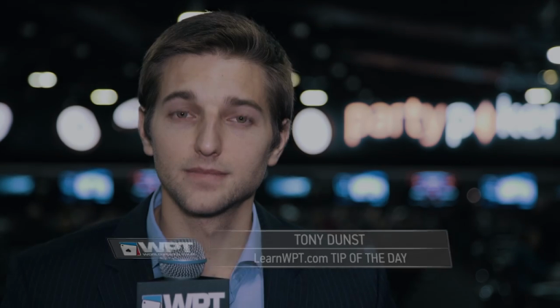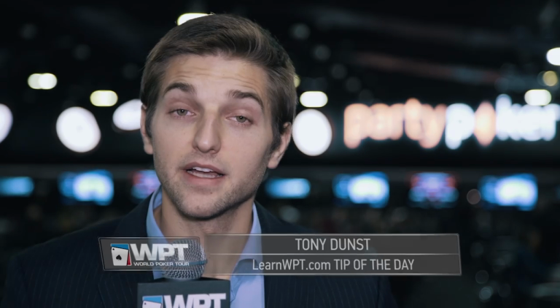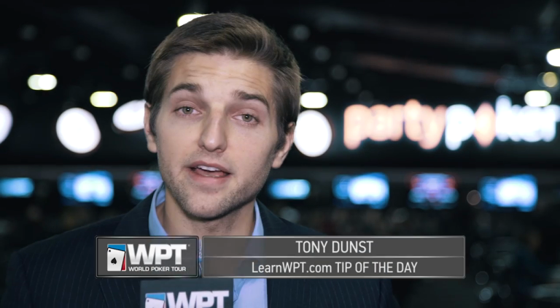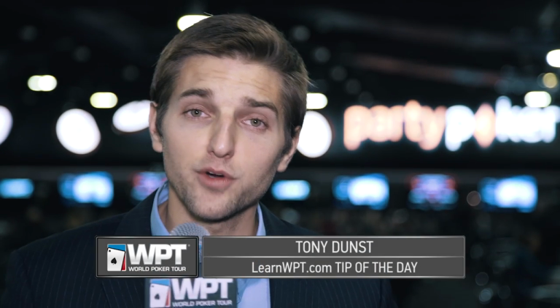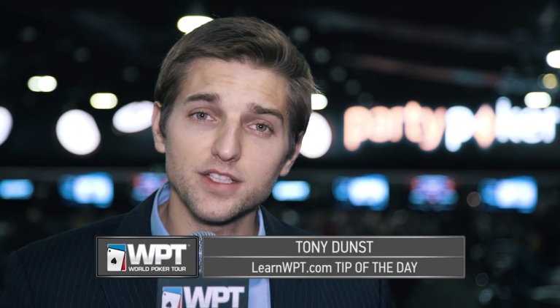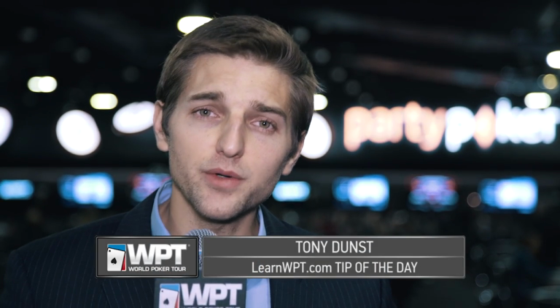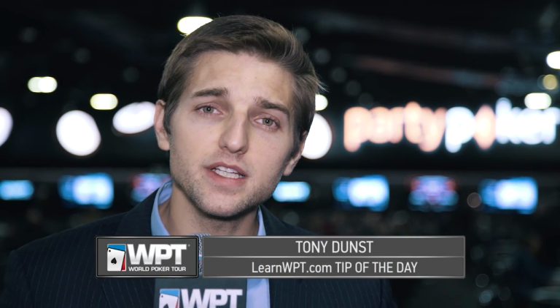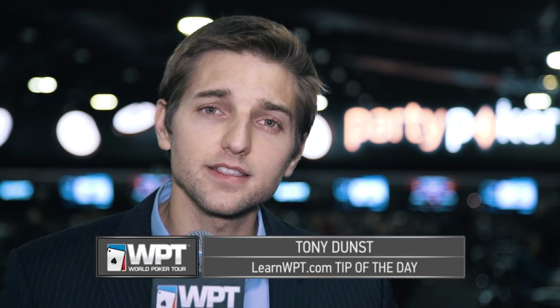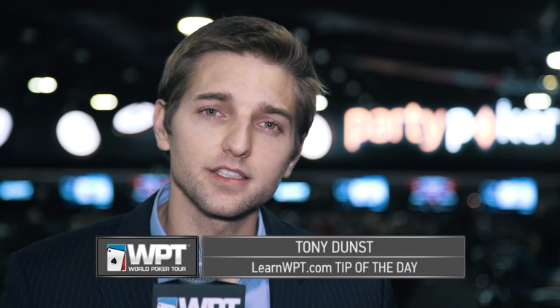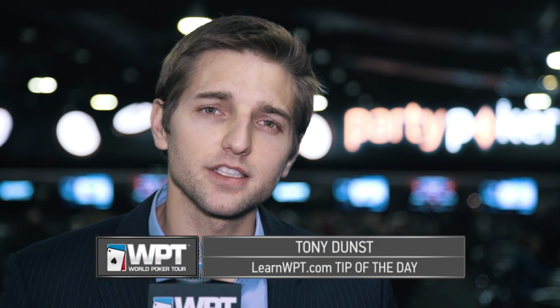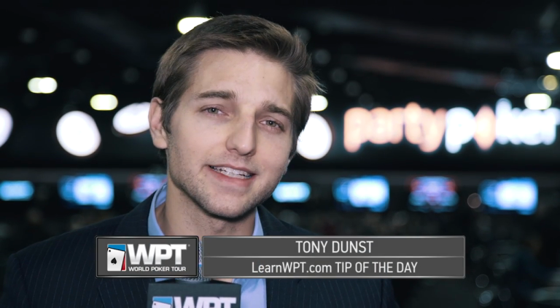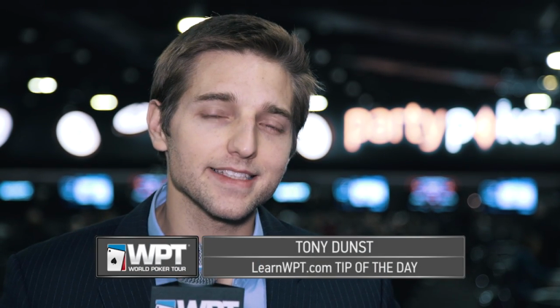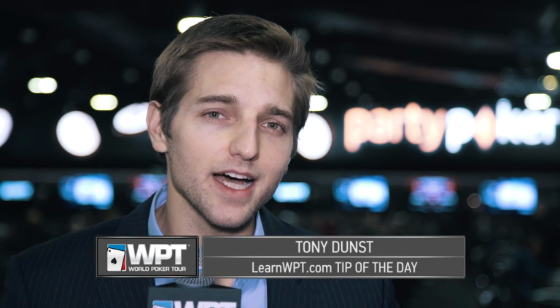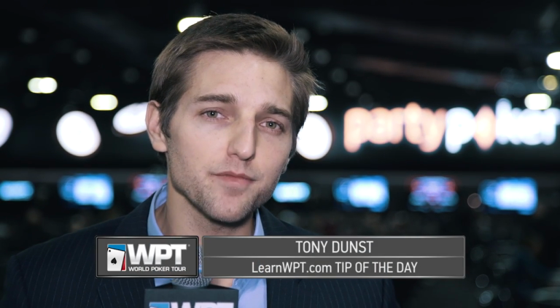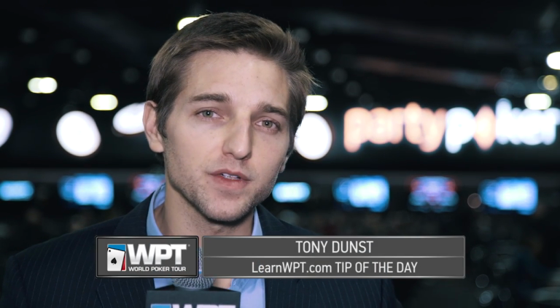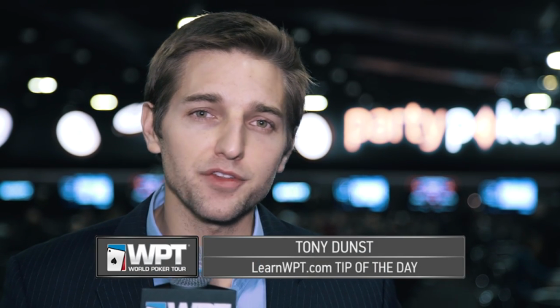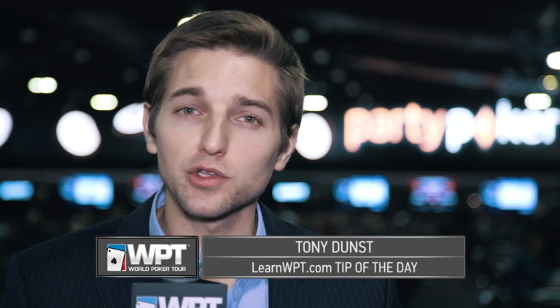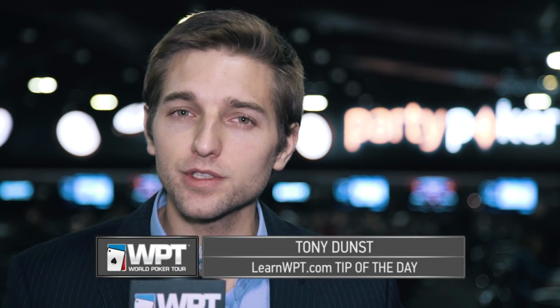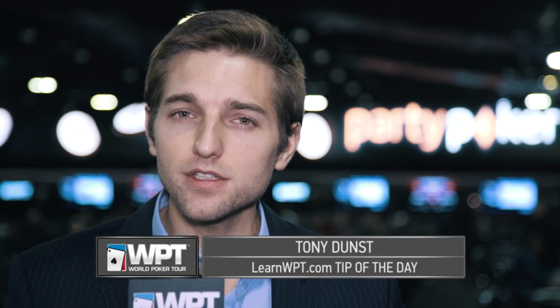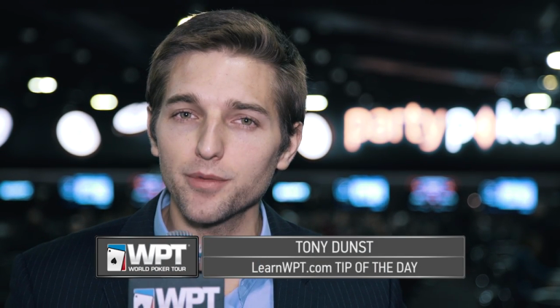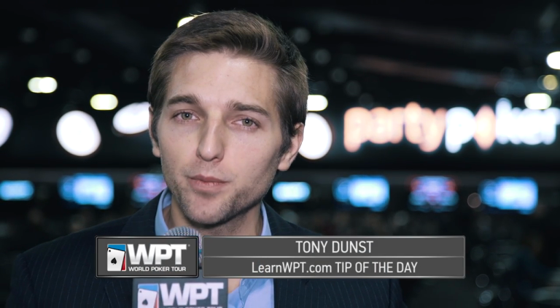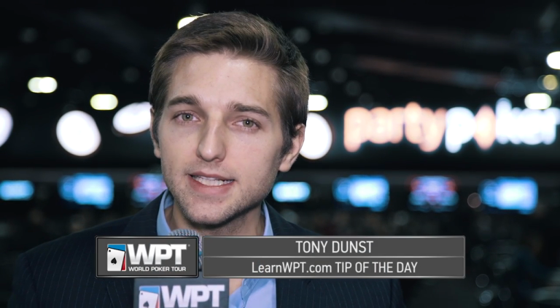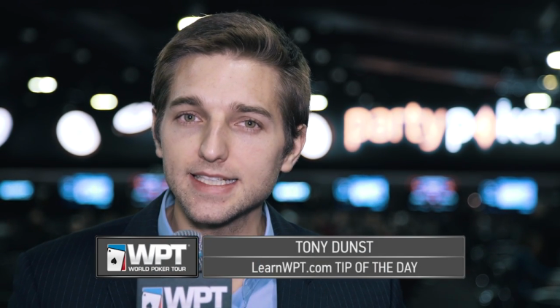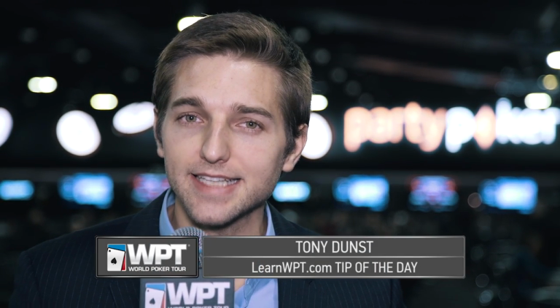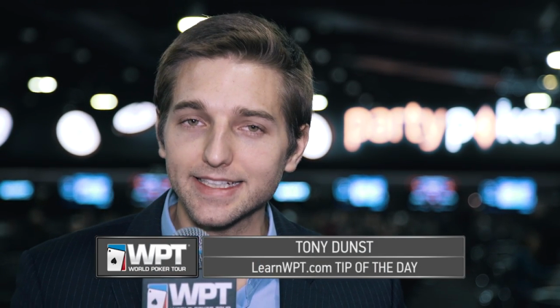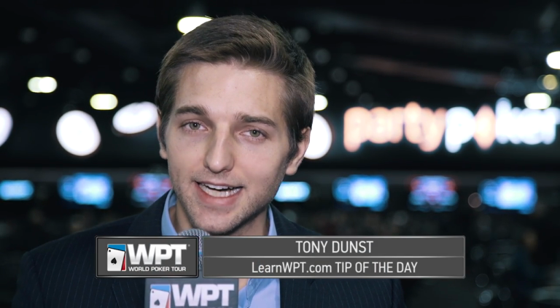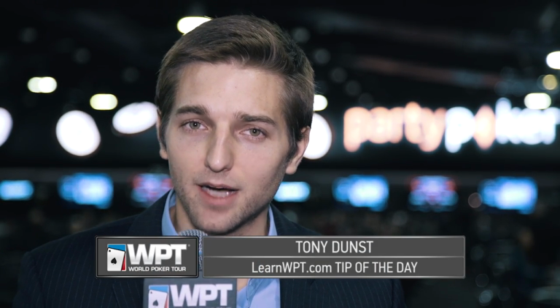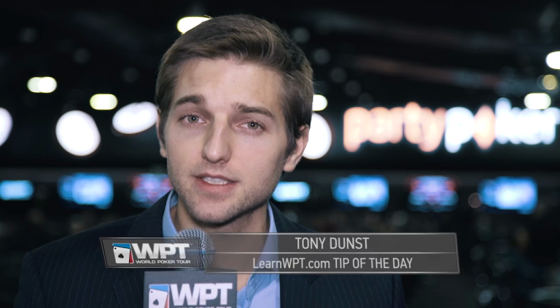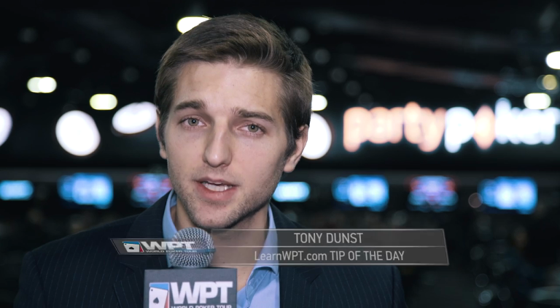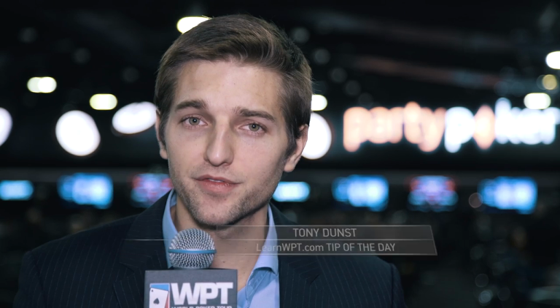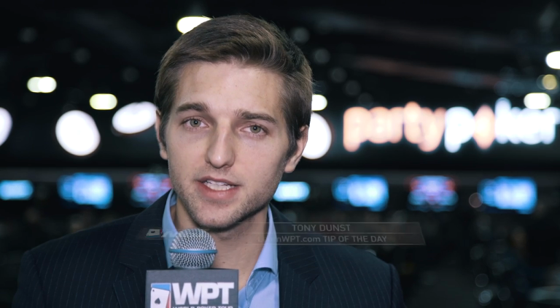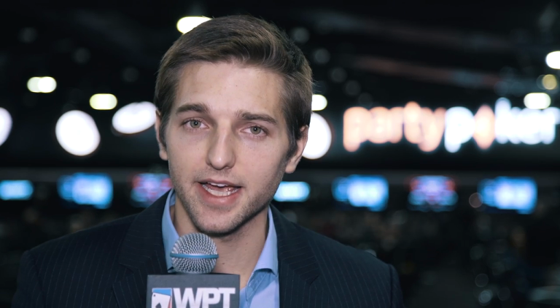Hey everyone, Tony Dunst here and it's time for another LearnWPT.com tip of the day.